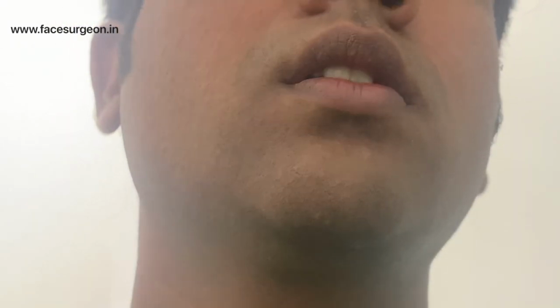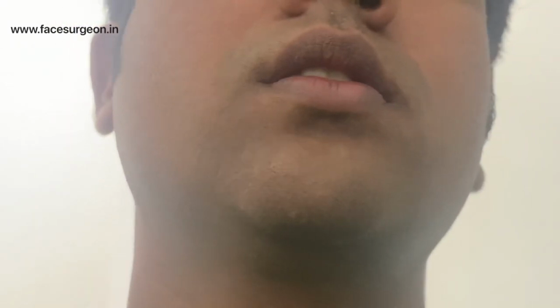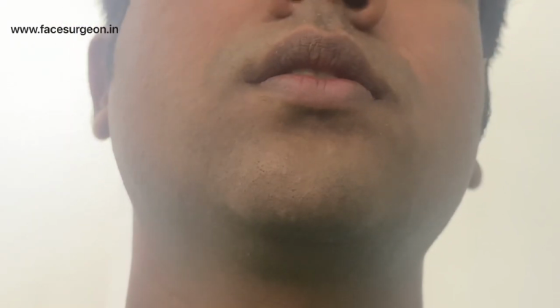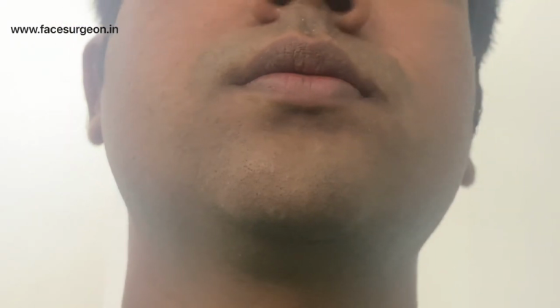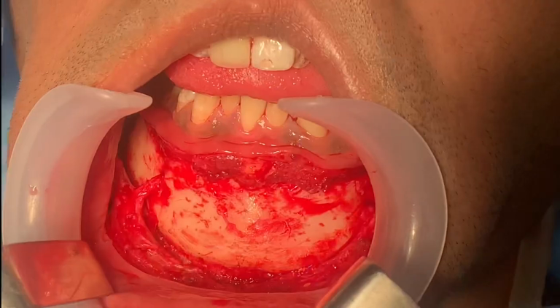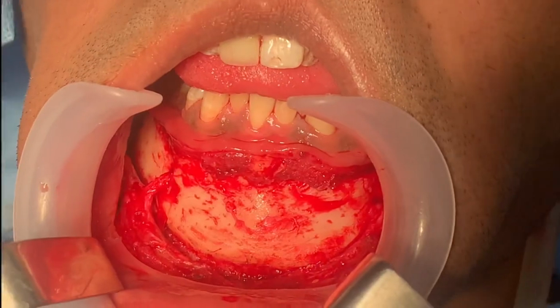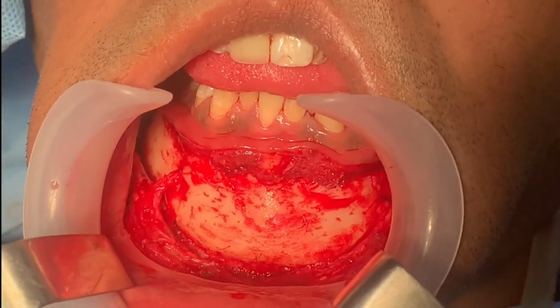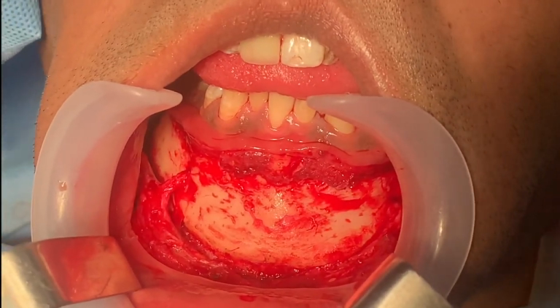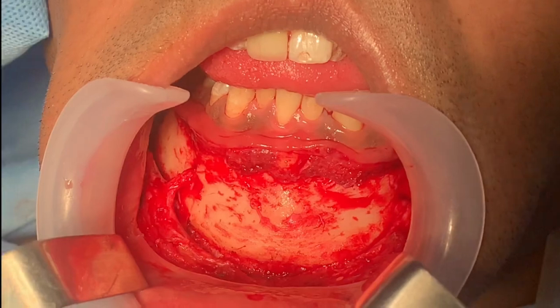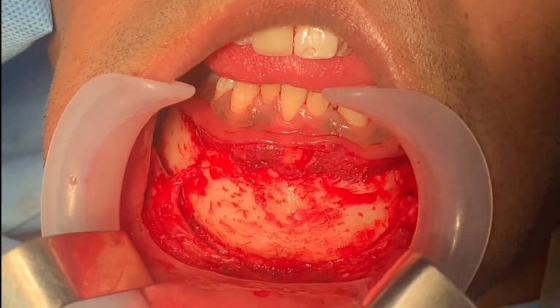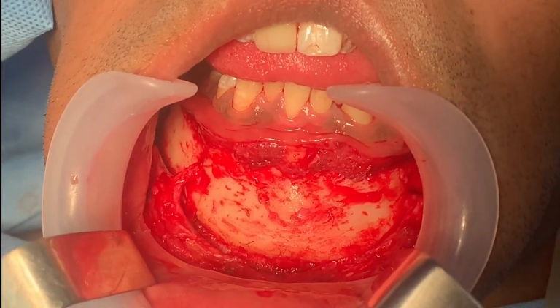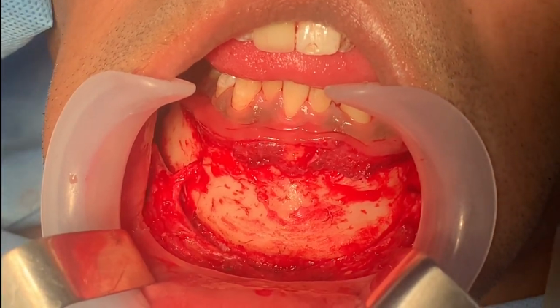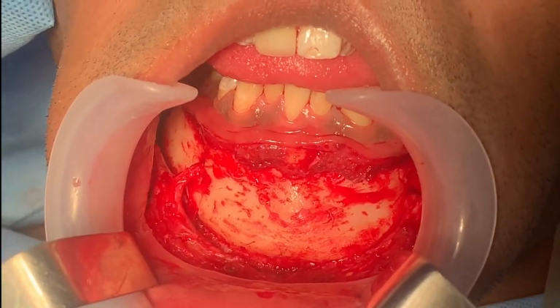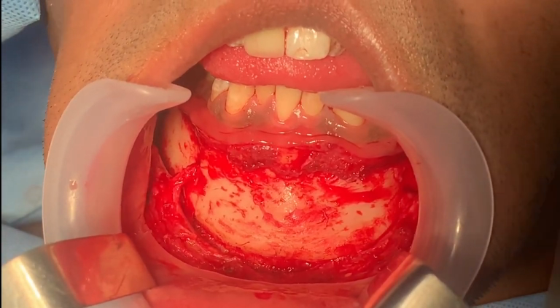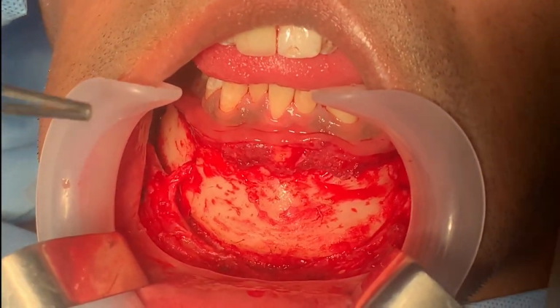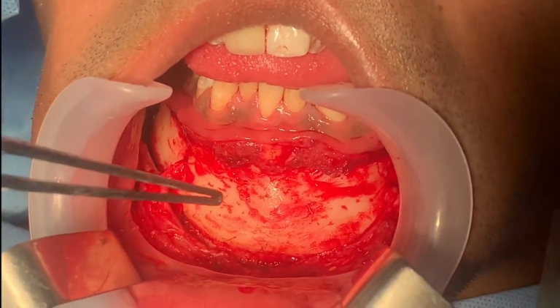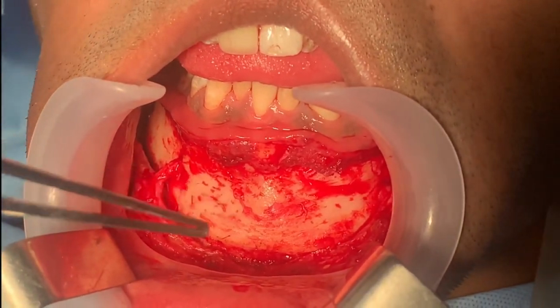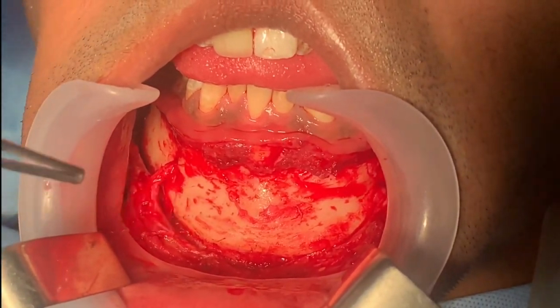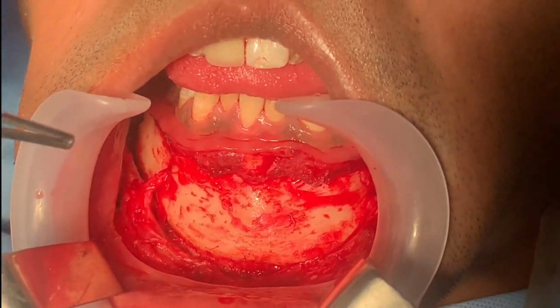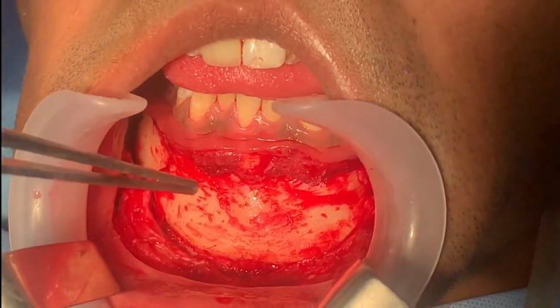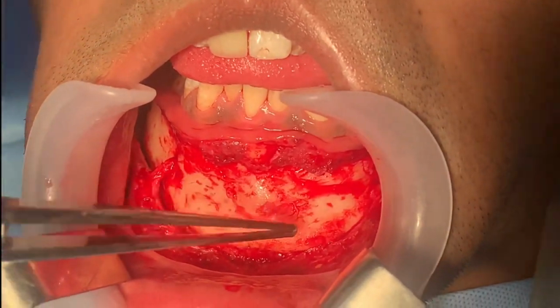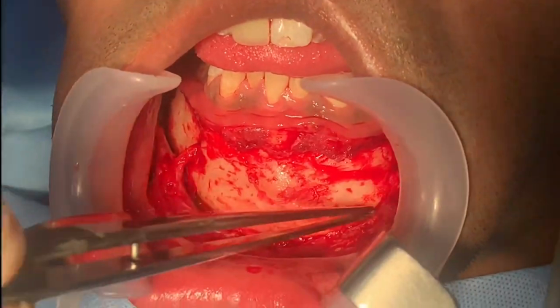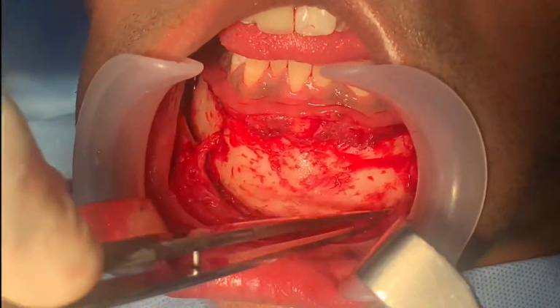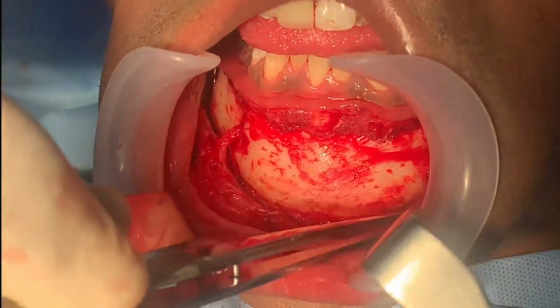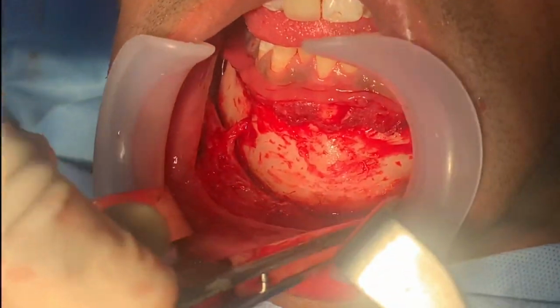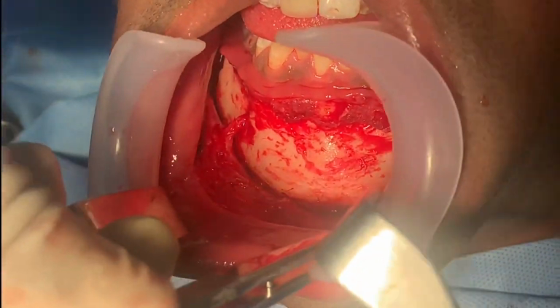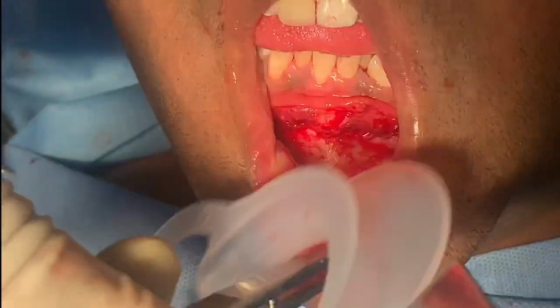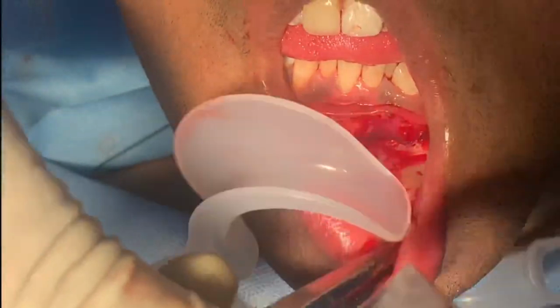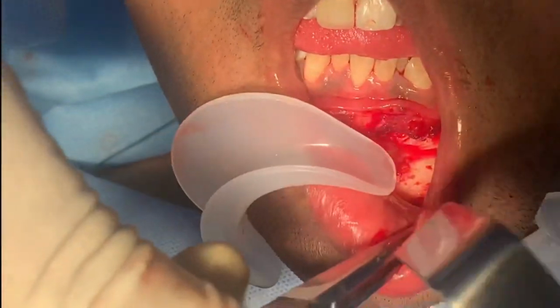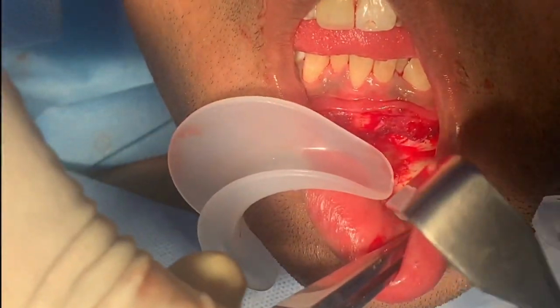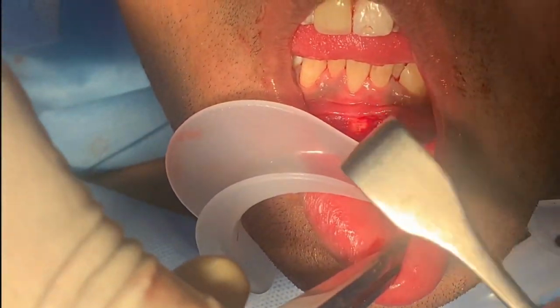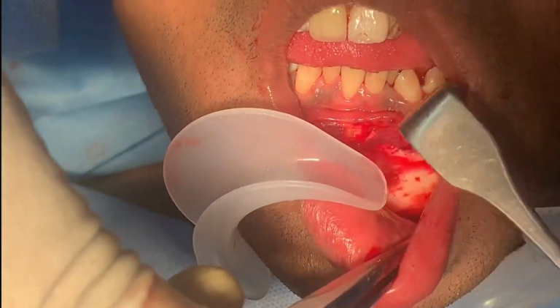We're doing a genioplasty, jaw sculpting, angle osteoplasty, and V-line surgery.